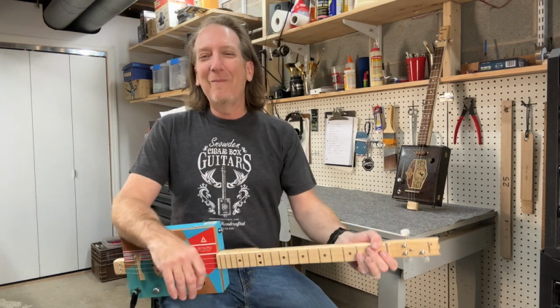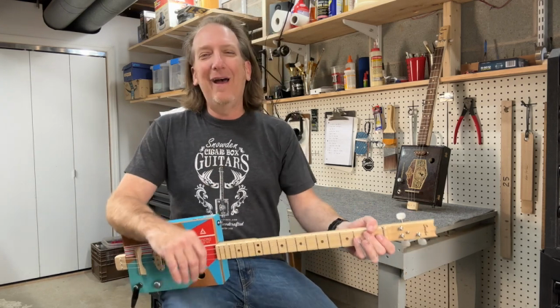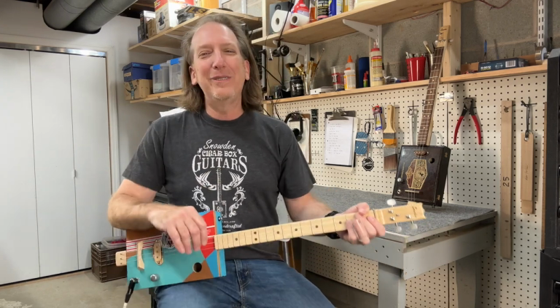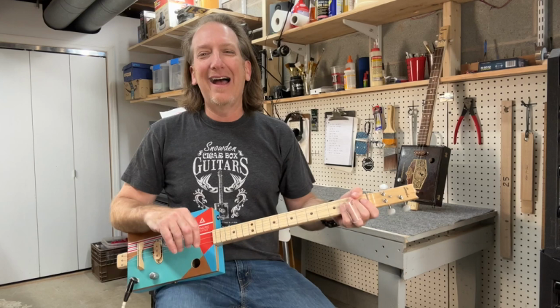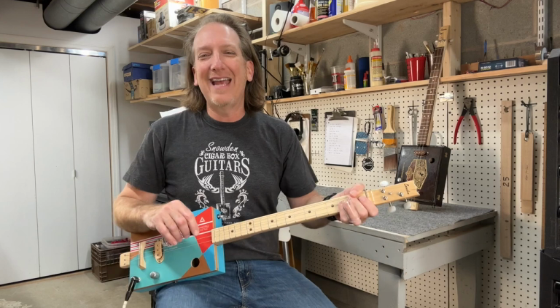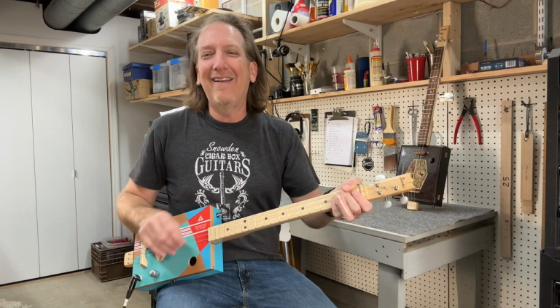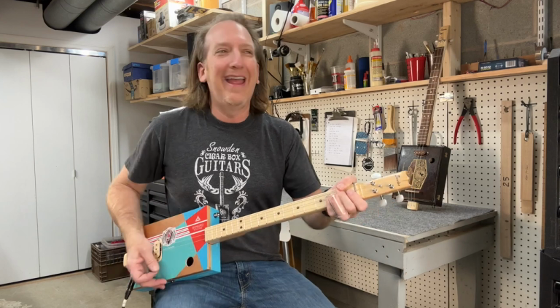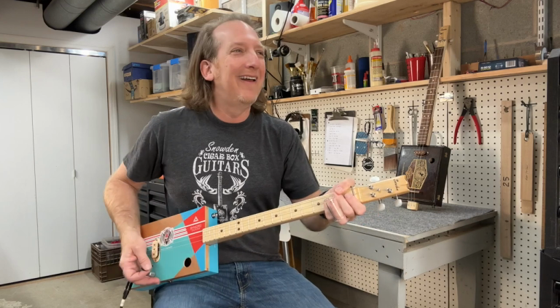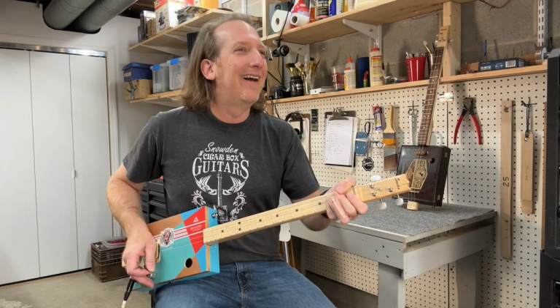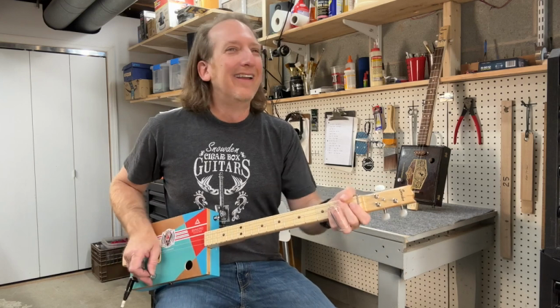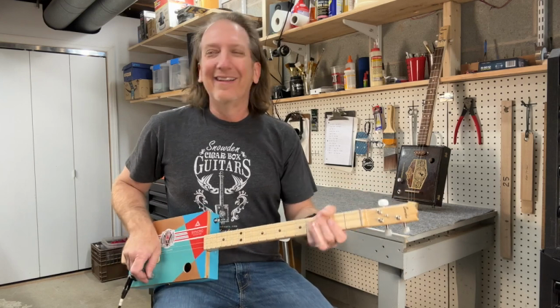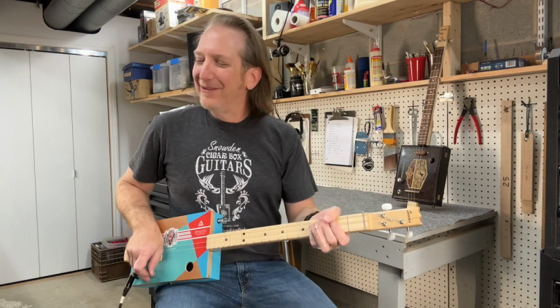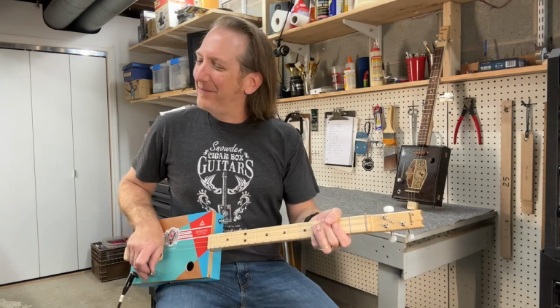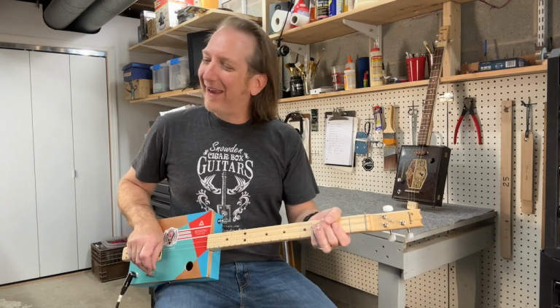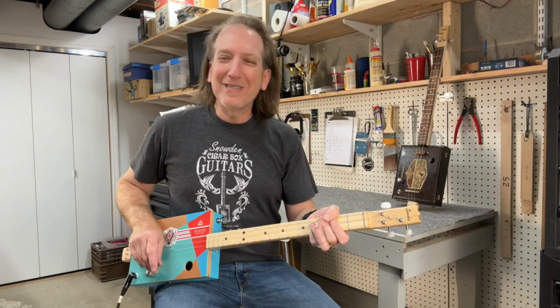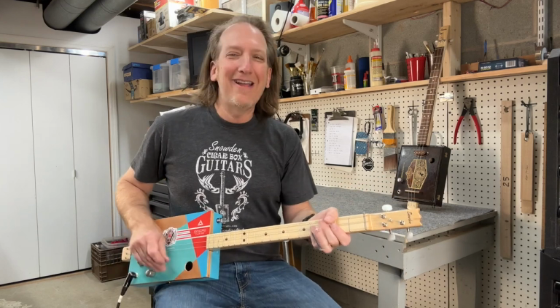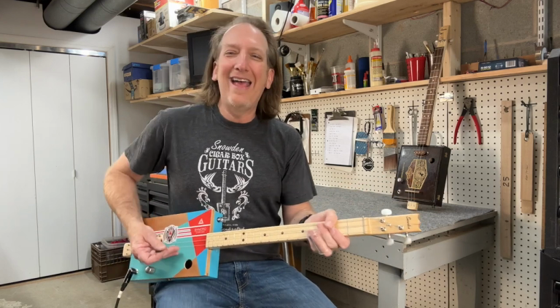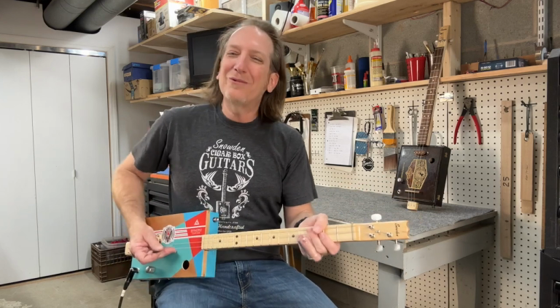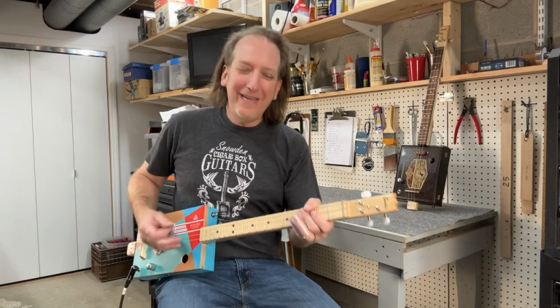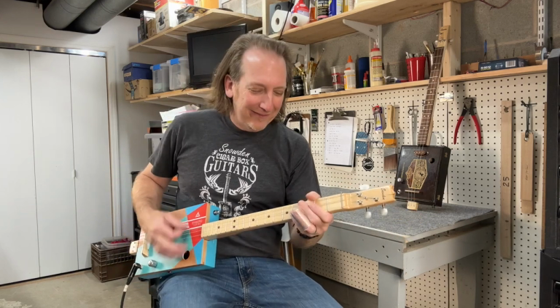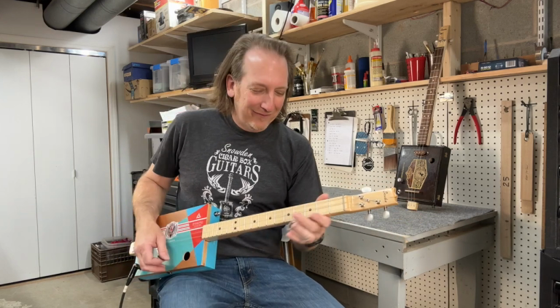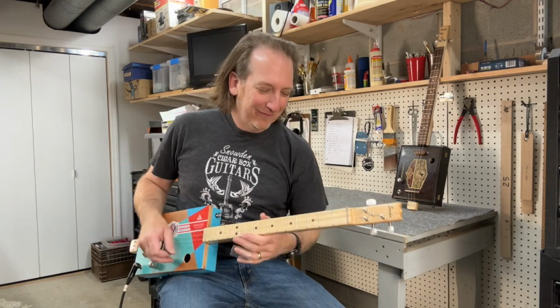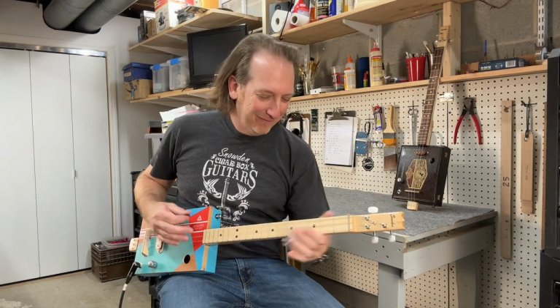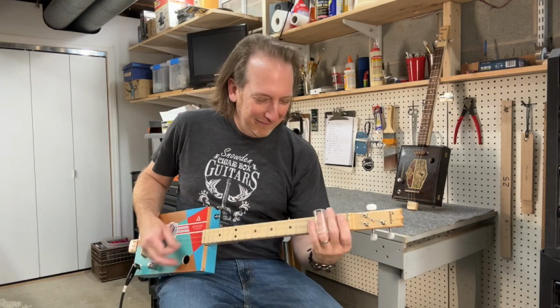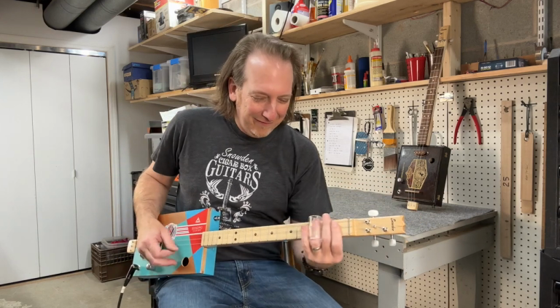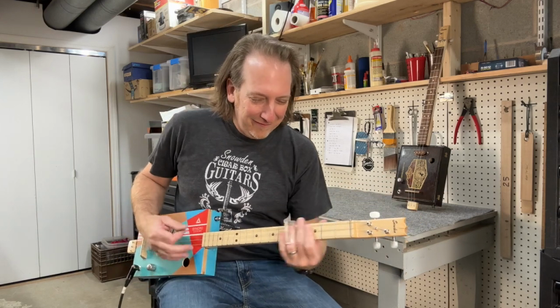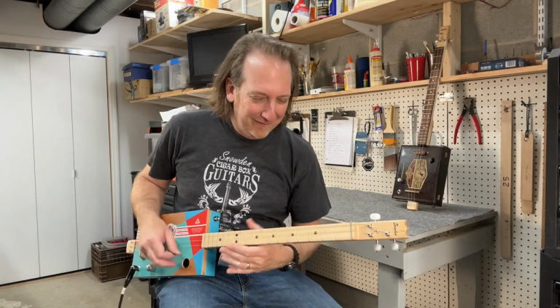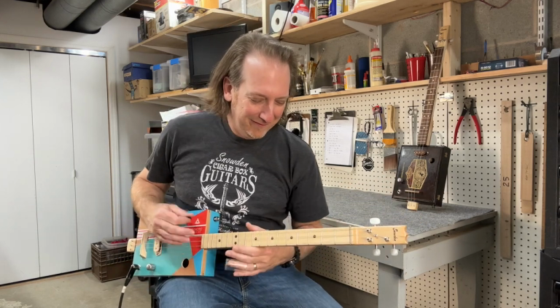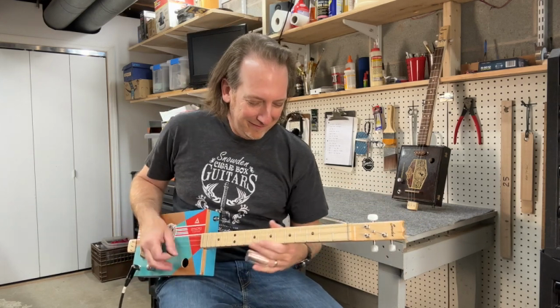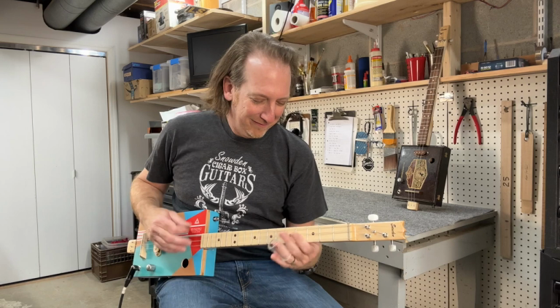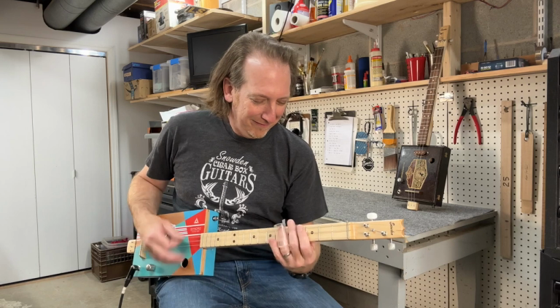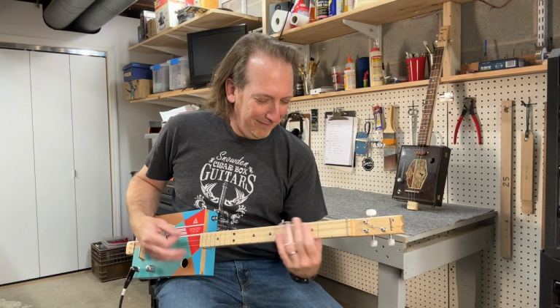I hope that helps you guys out. We'll see y'all next week.